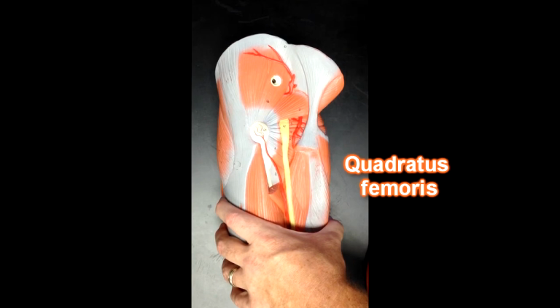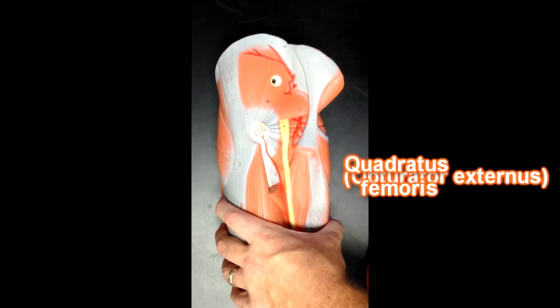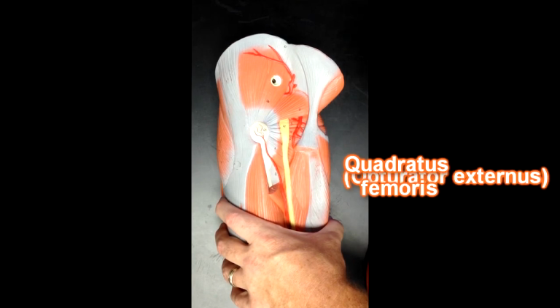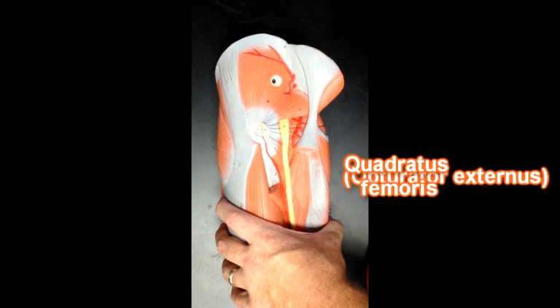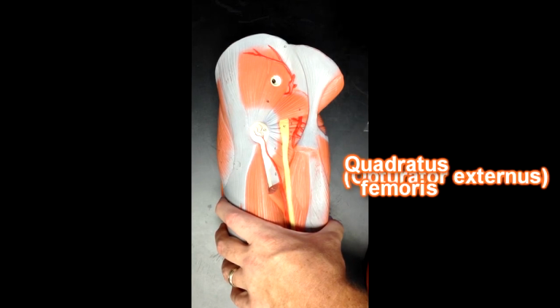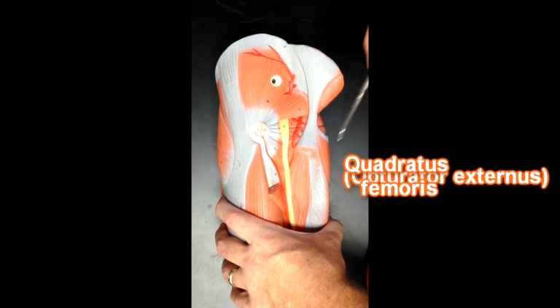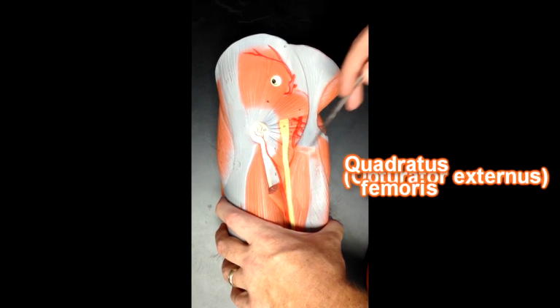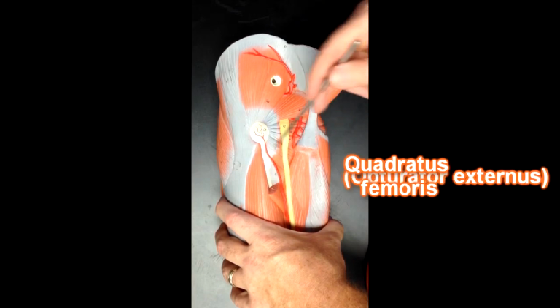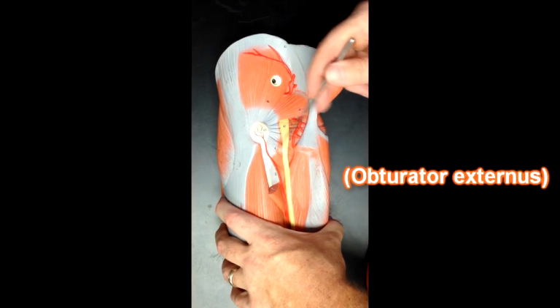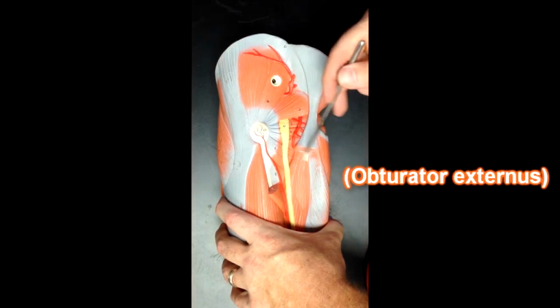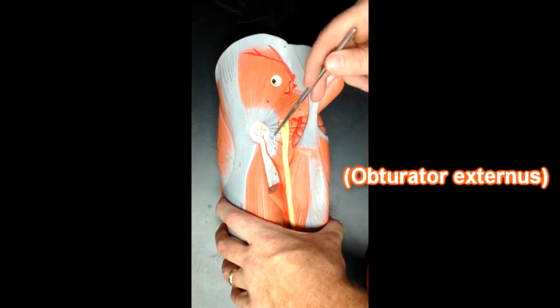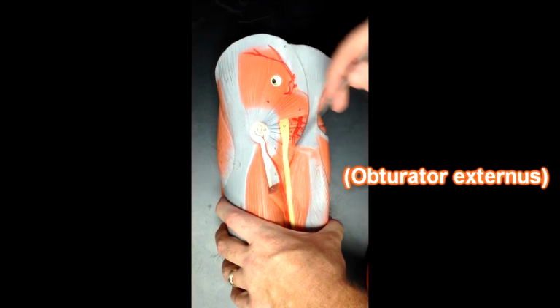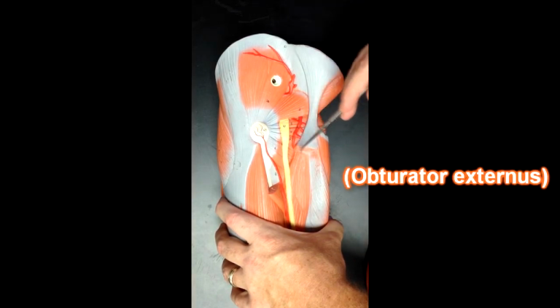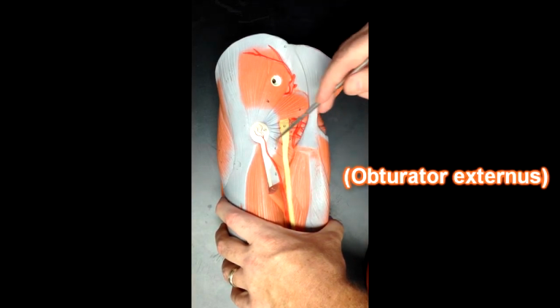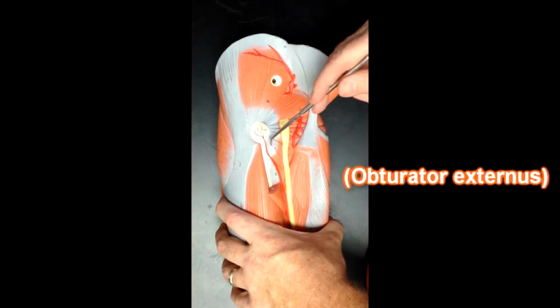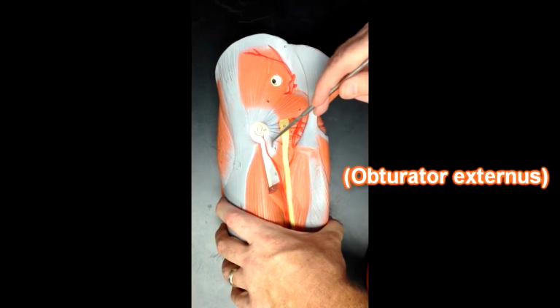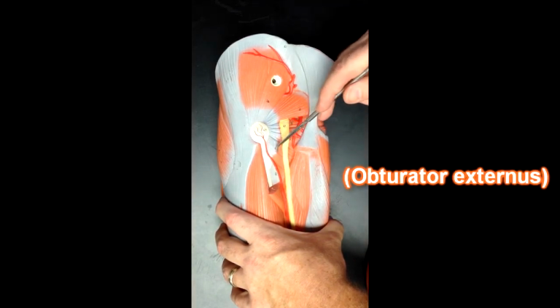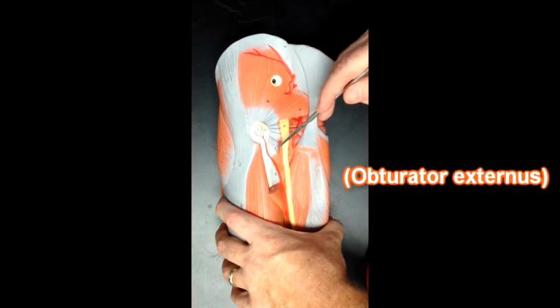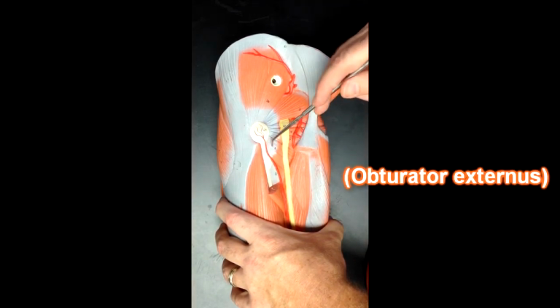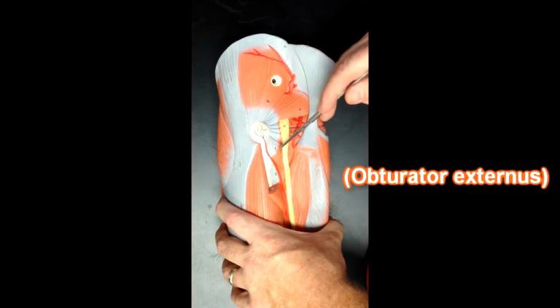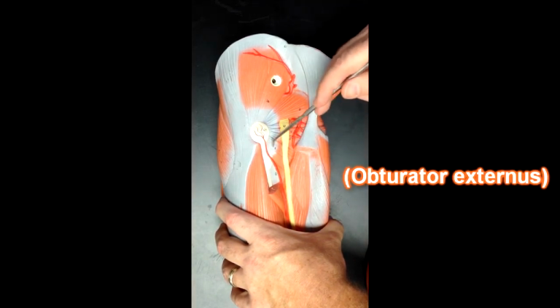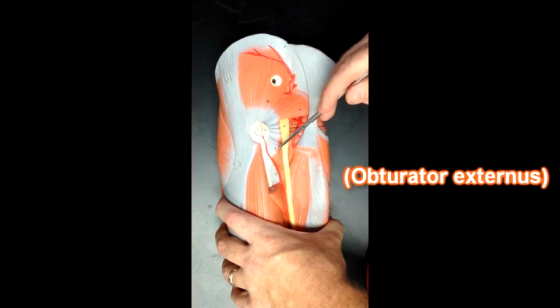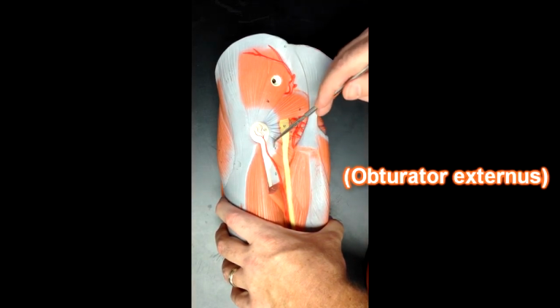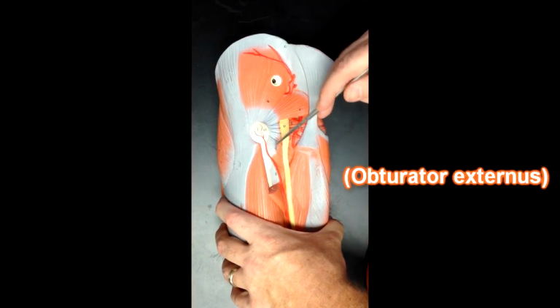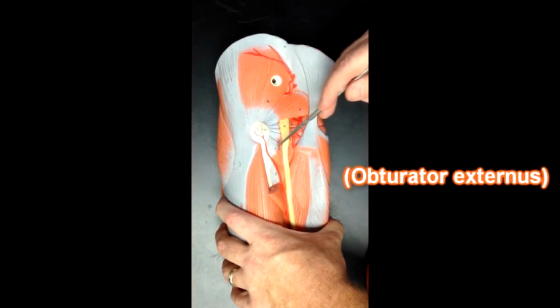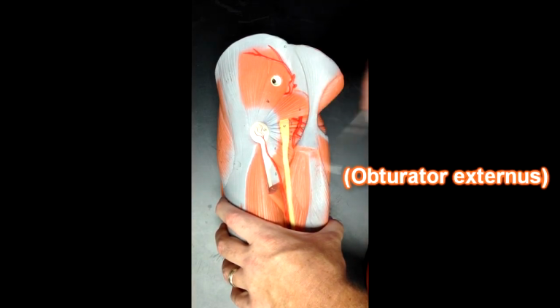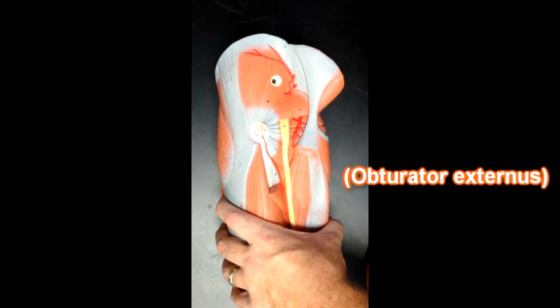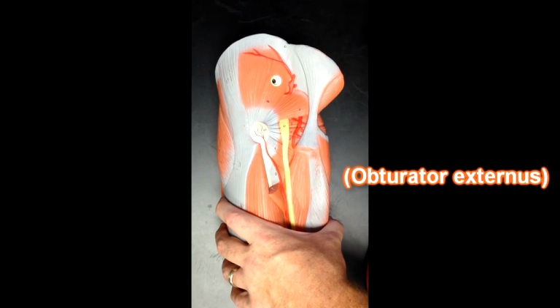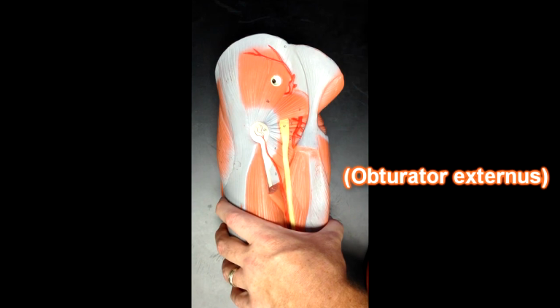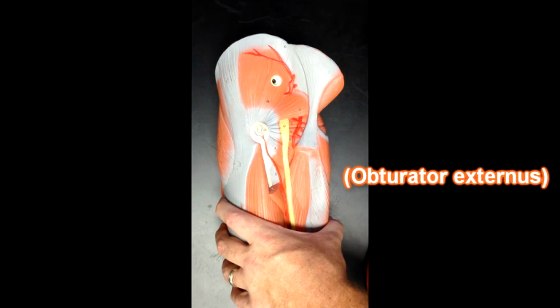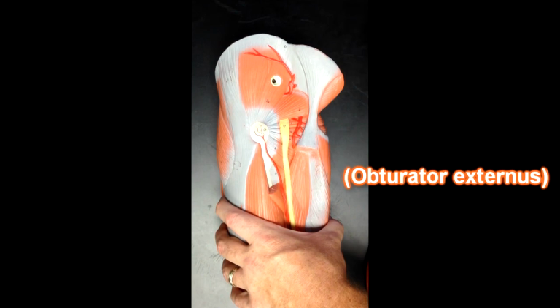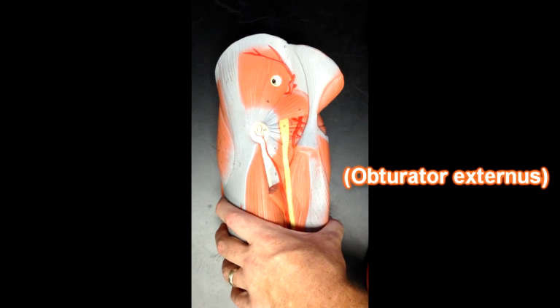Obturator externus we're not able to see here — that would be deep to quadratus femoris.